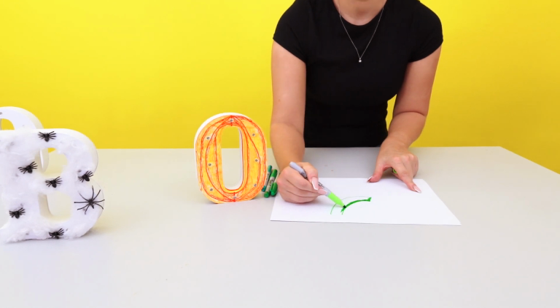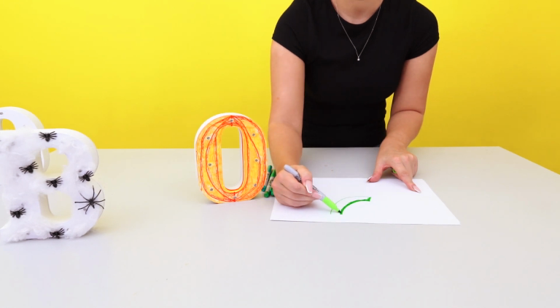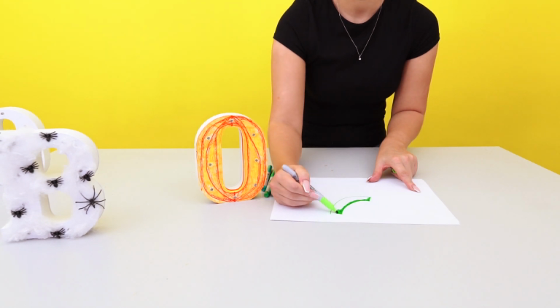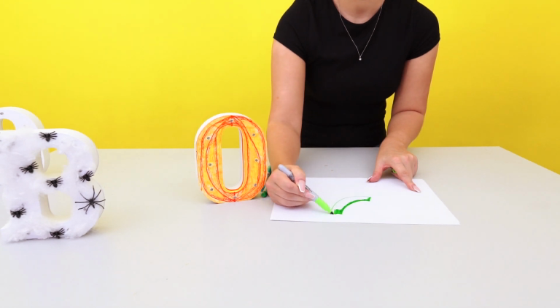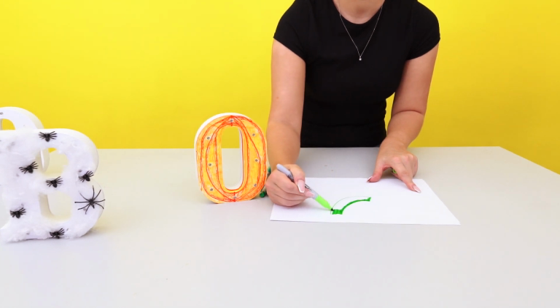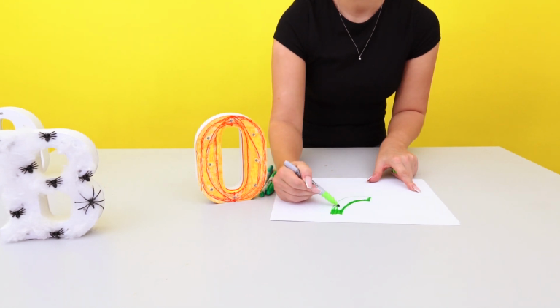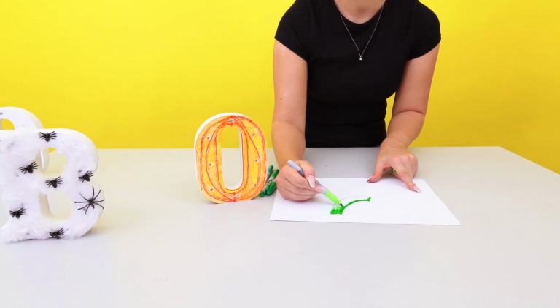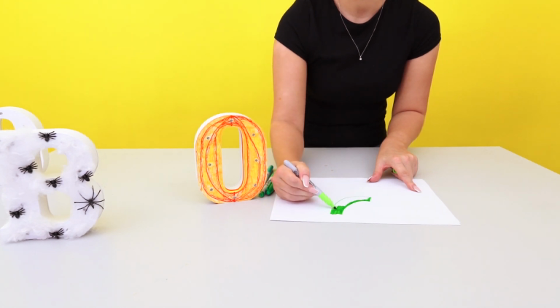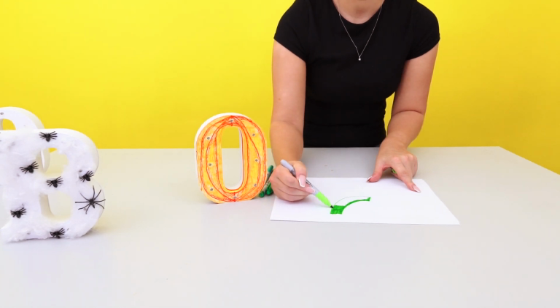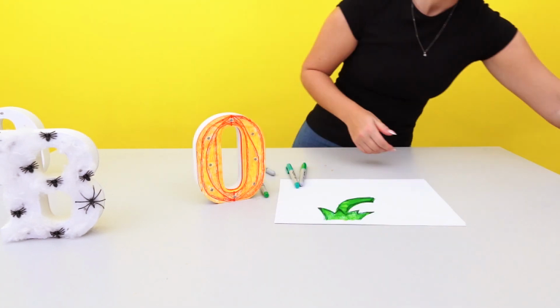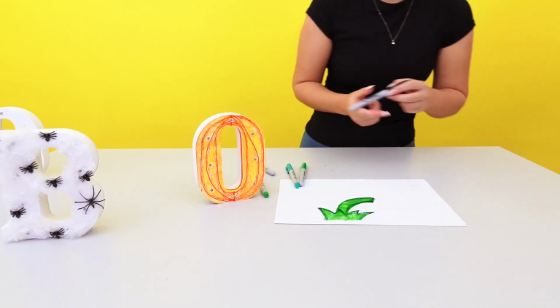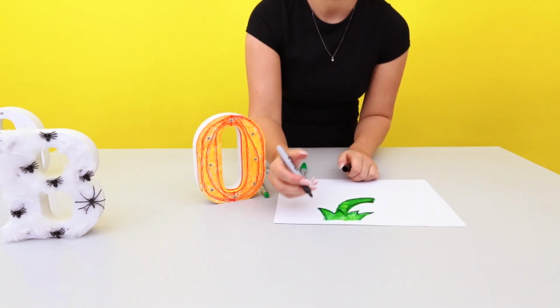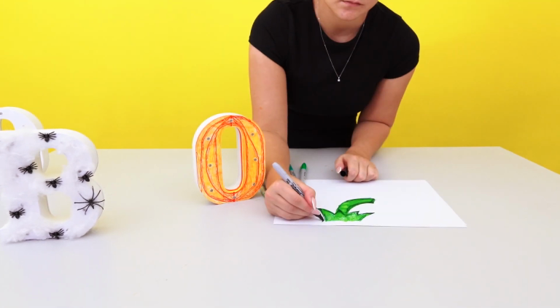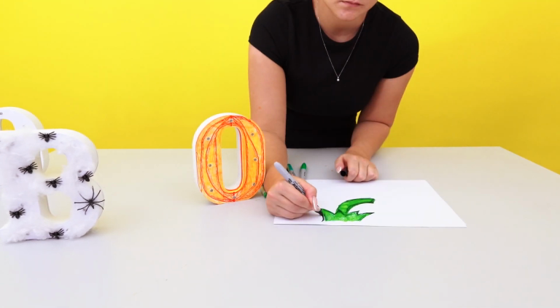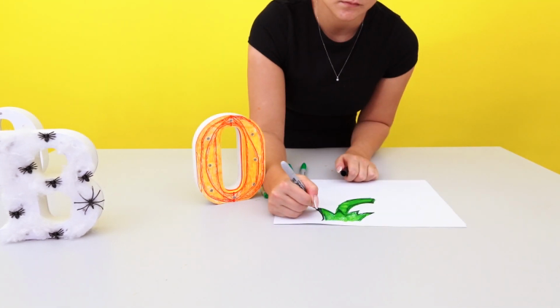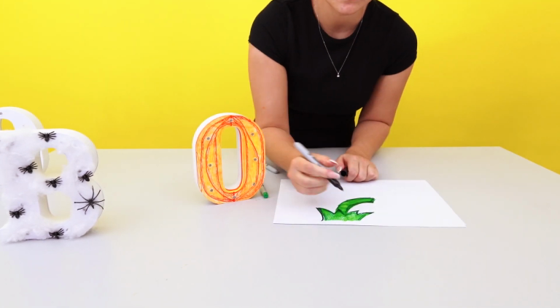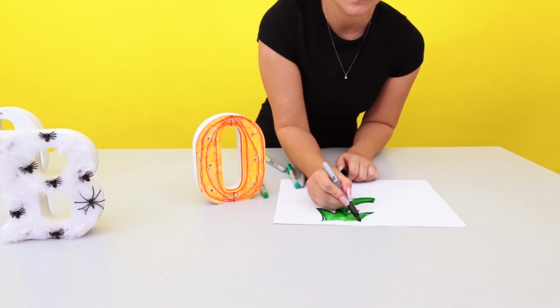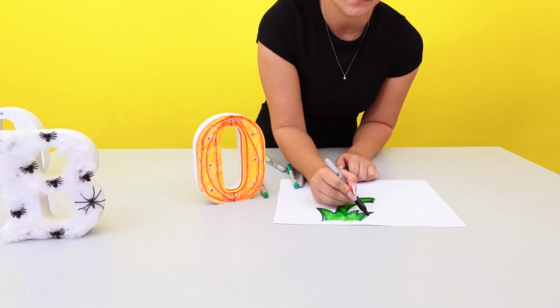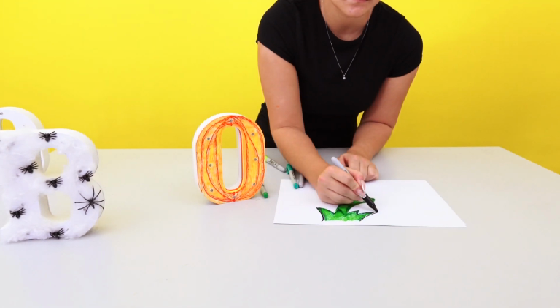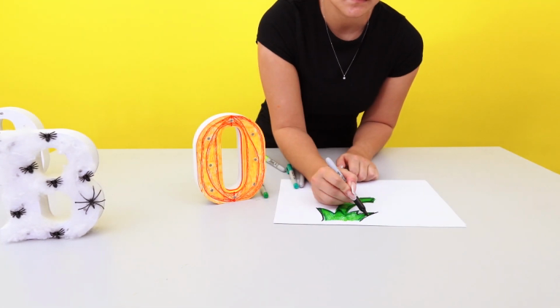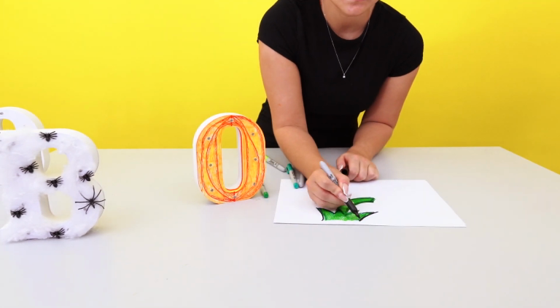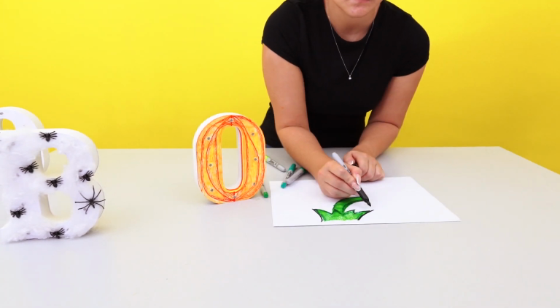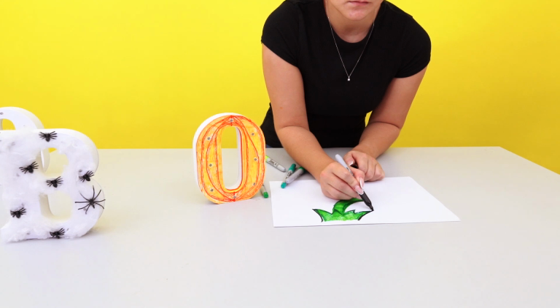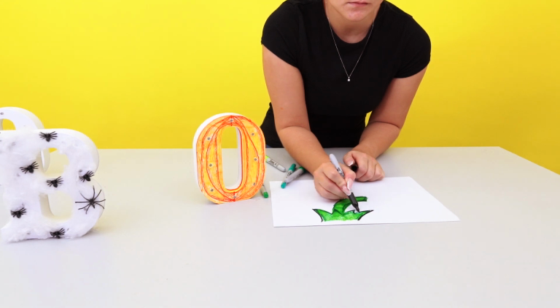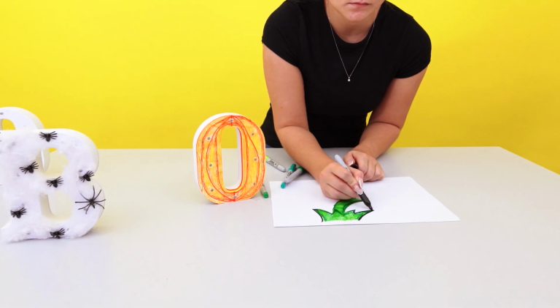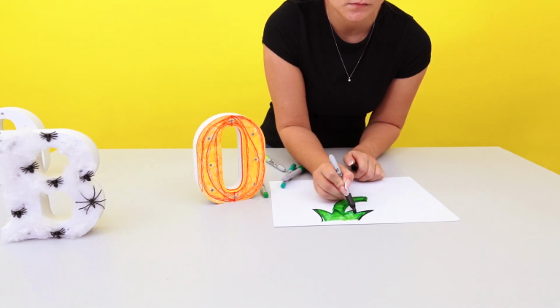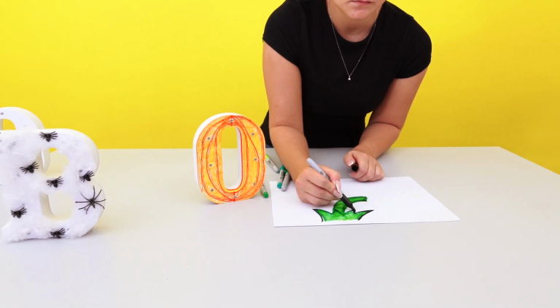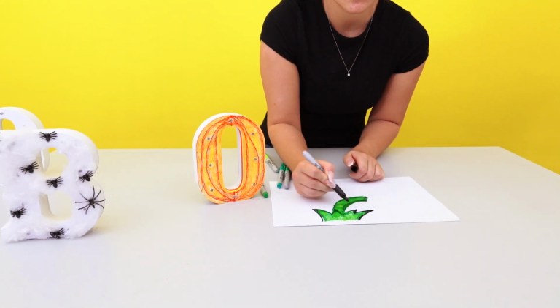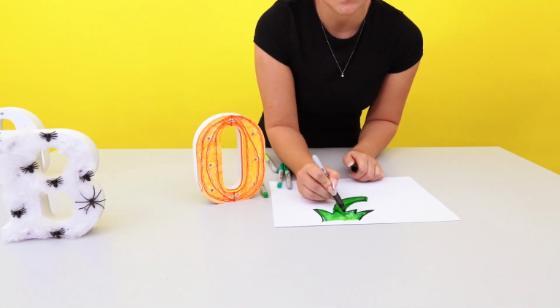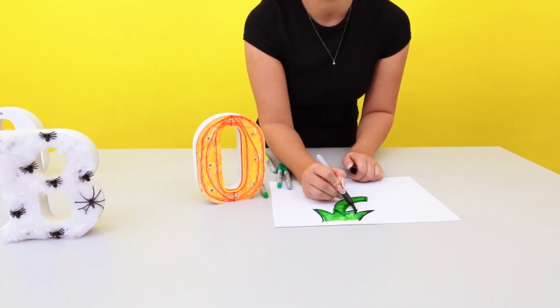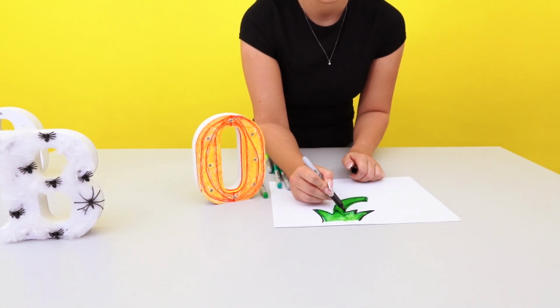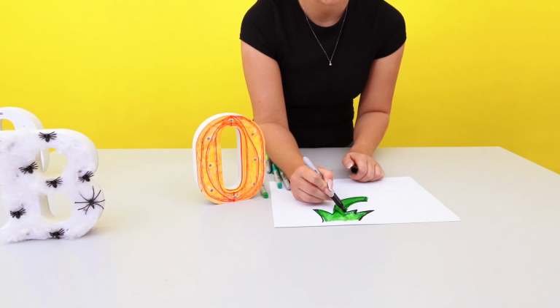Sketch out your pumpkin stalk on card or paper and use the glue gun to attach this to the top of the letter.